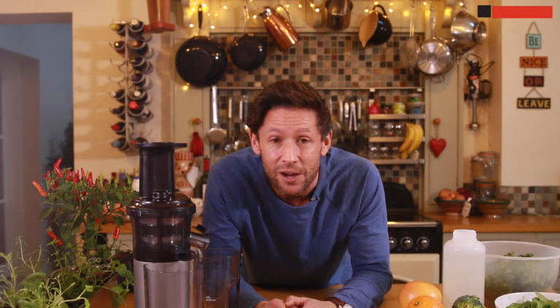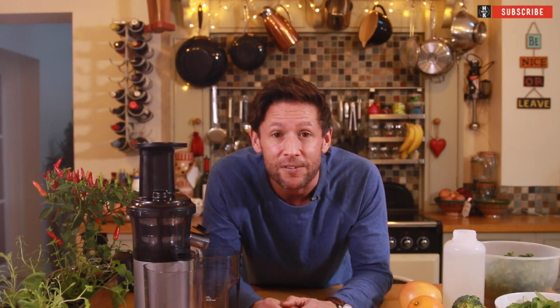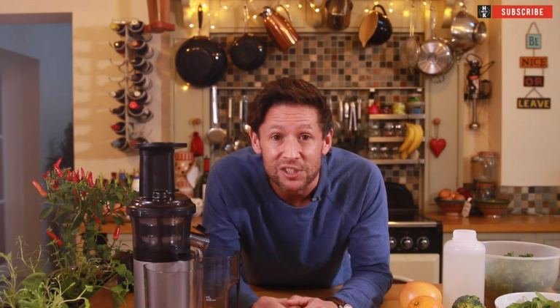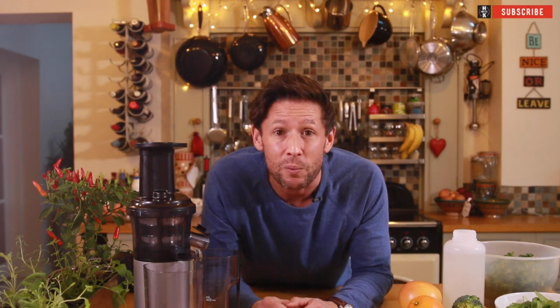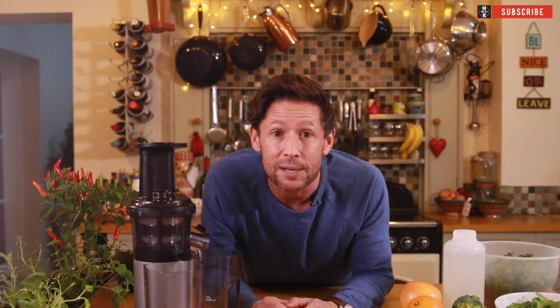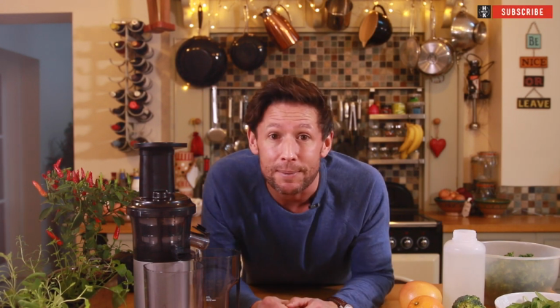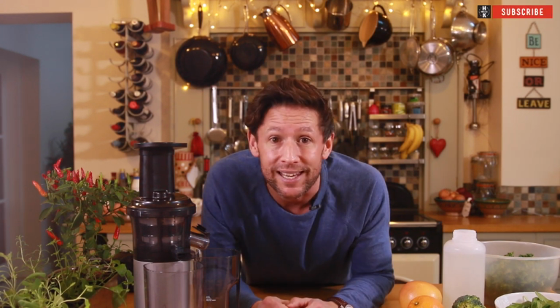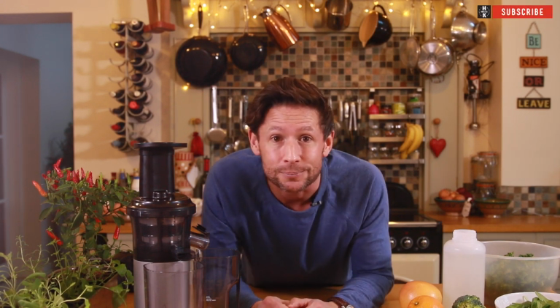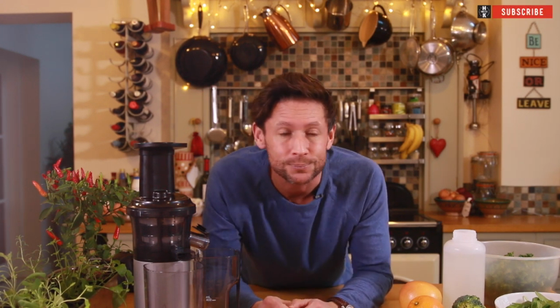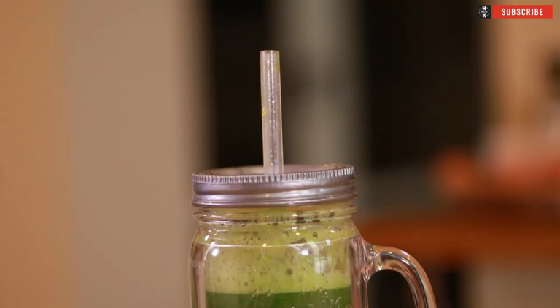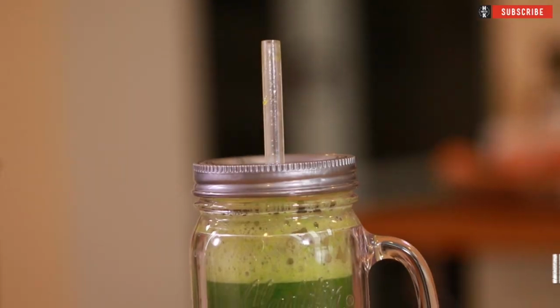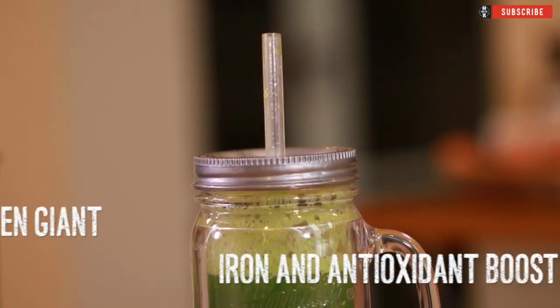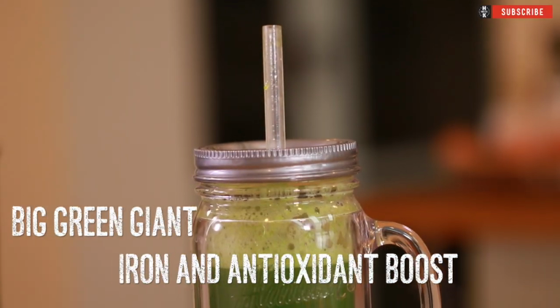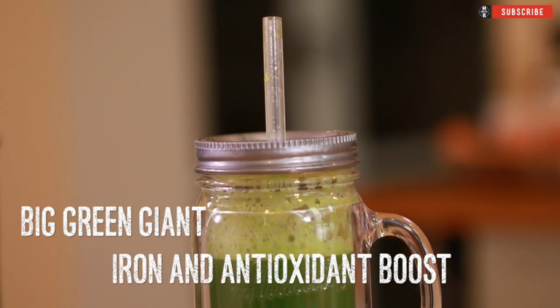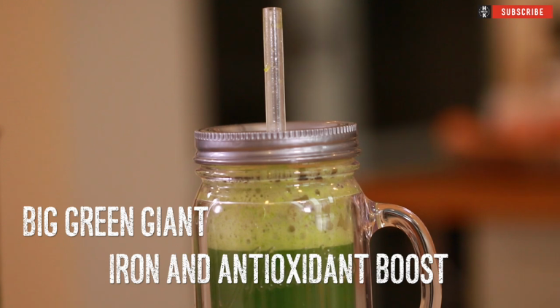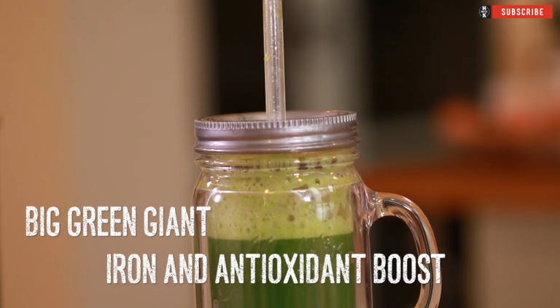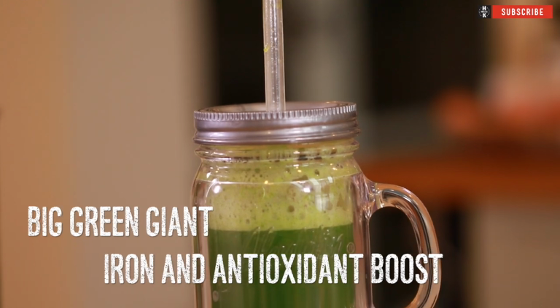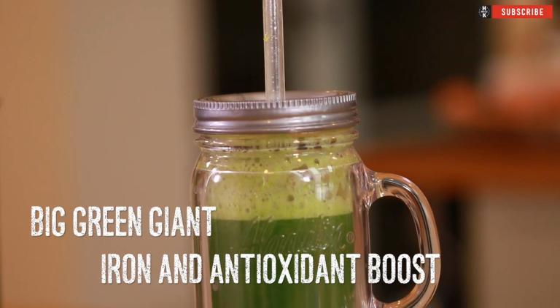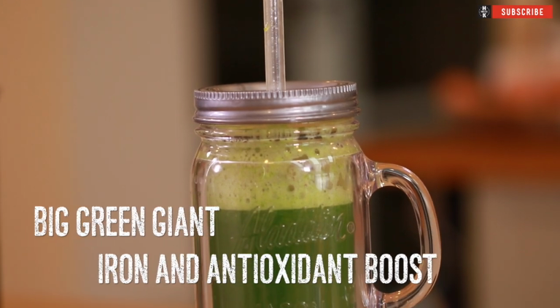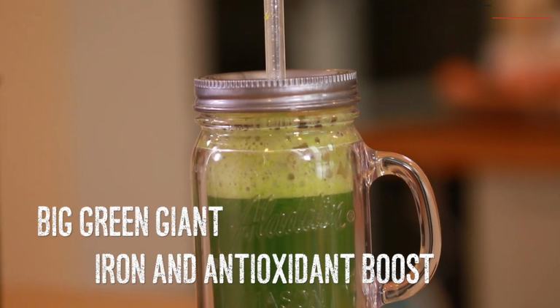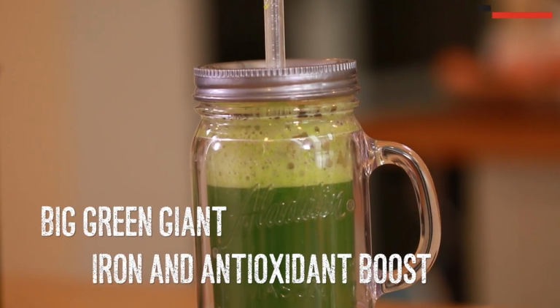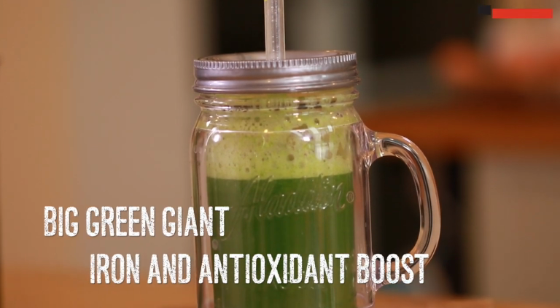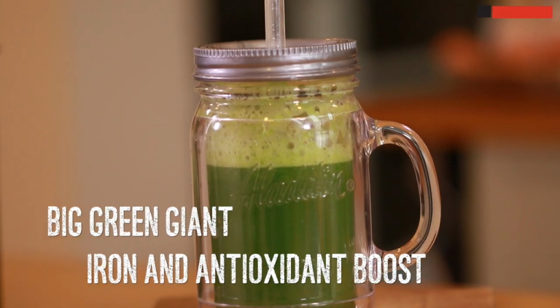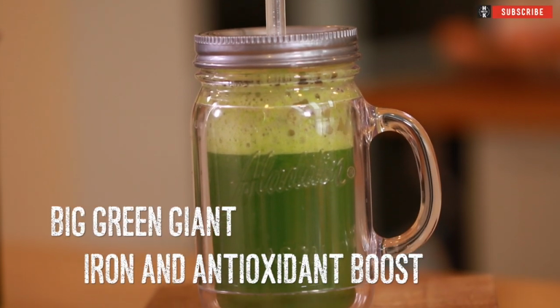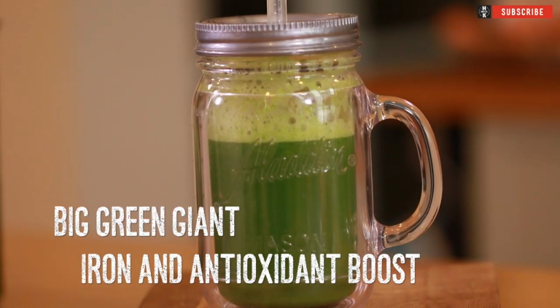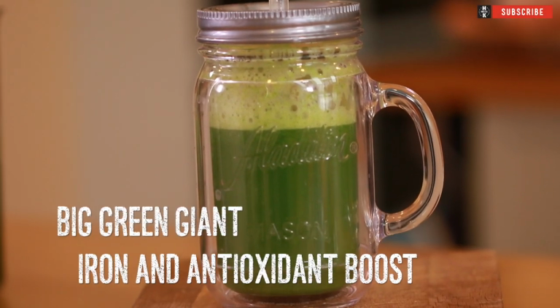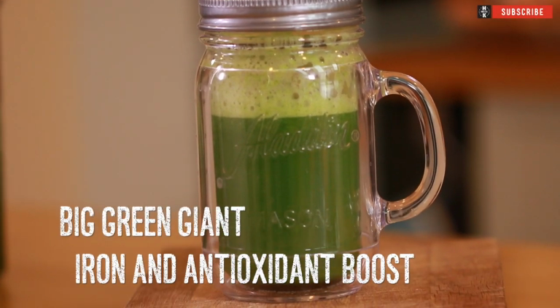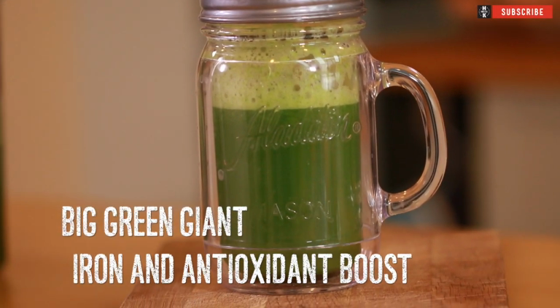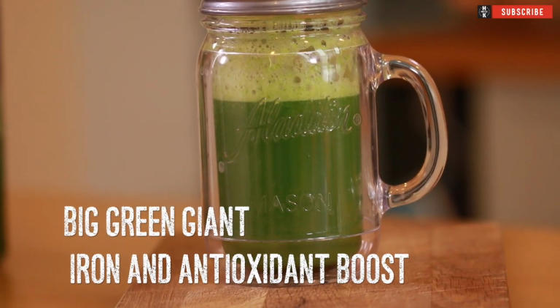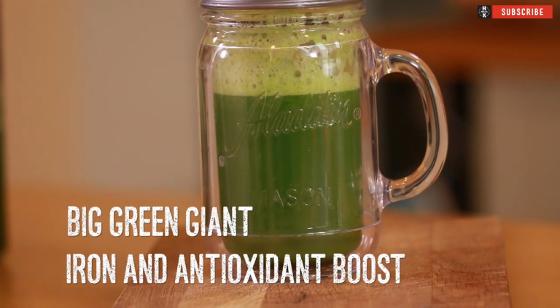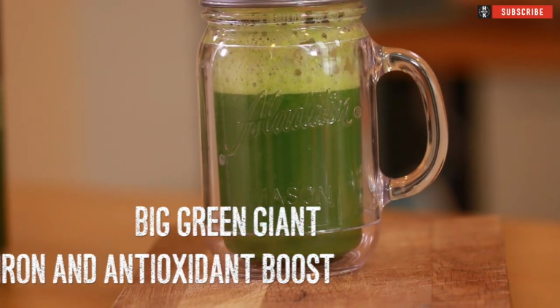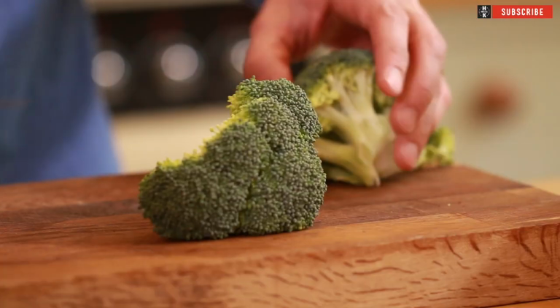First up we're gonna do my beautiful green smoothie. We're gonna load this up with loads of antioxidants.